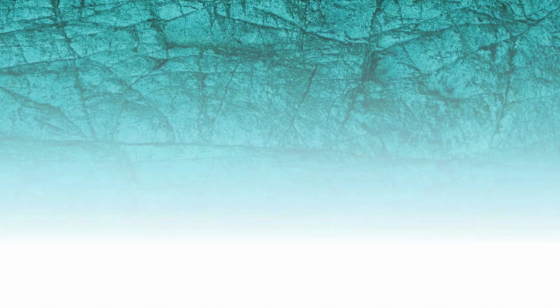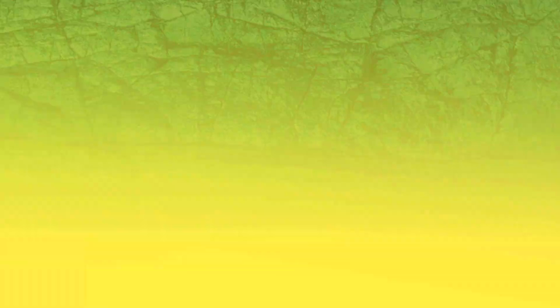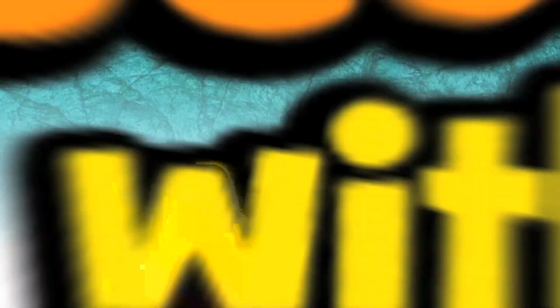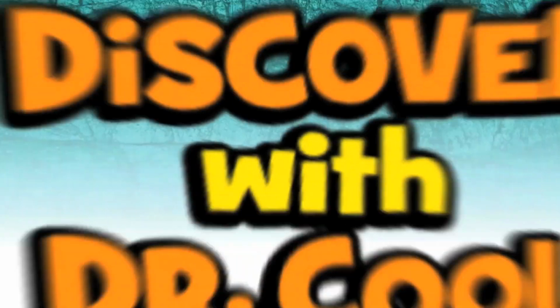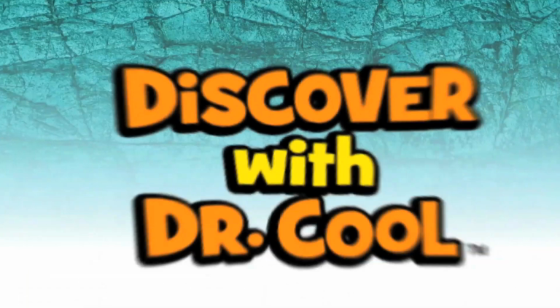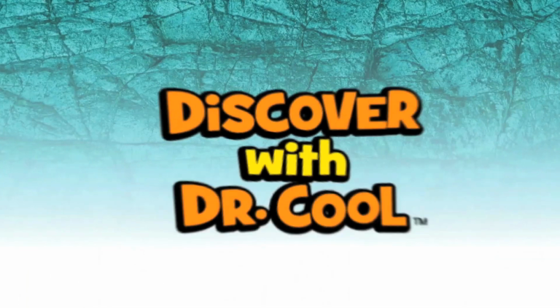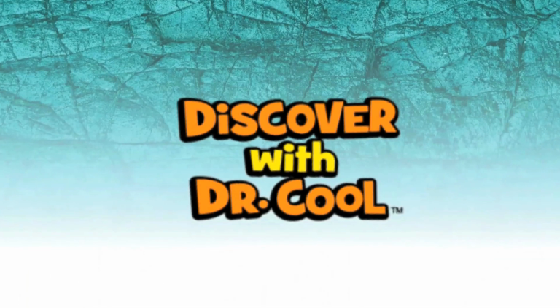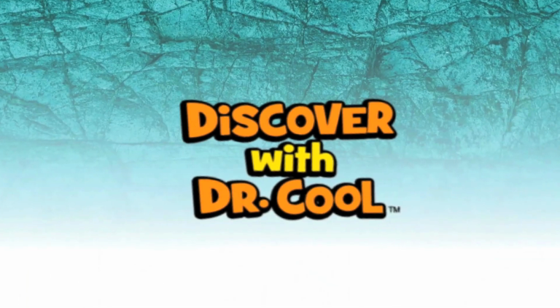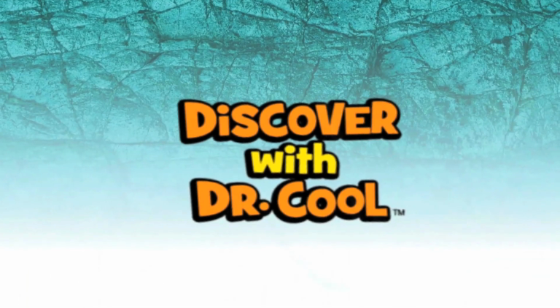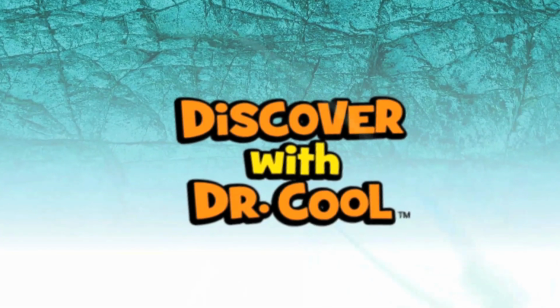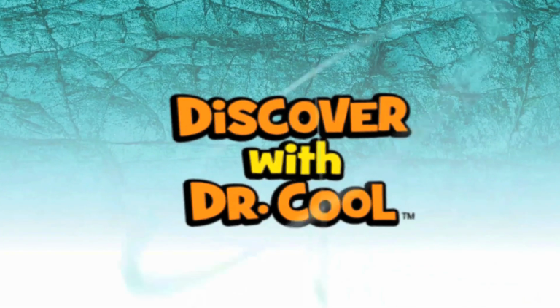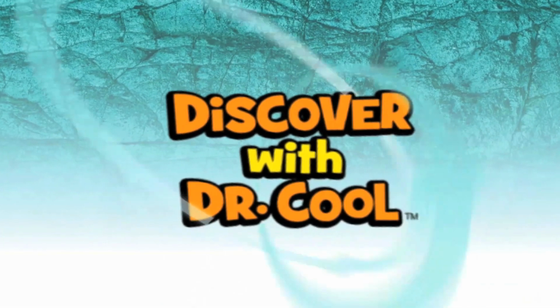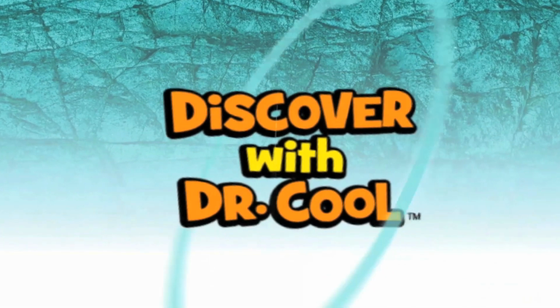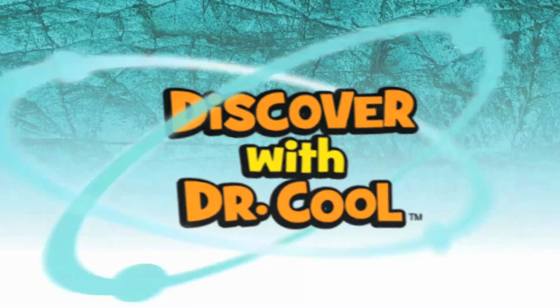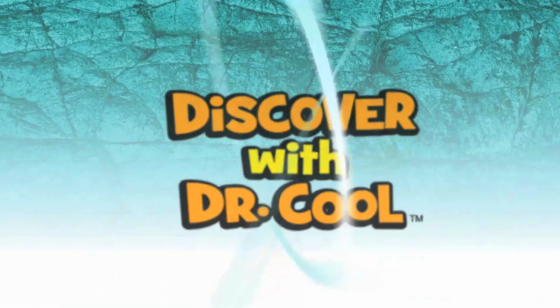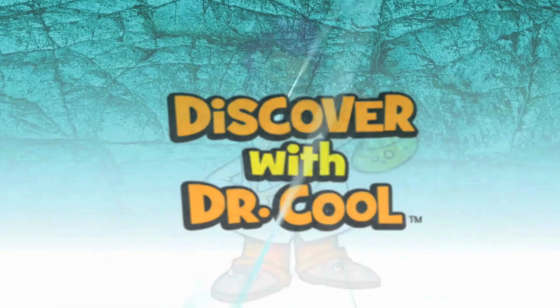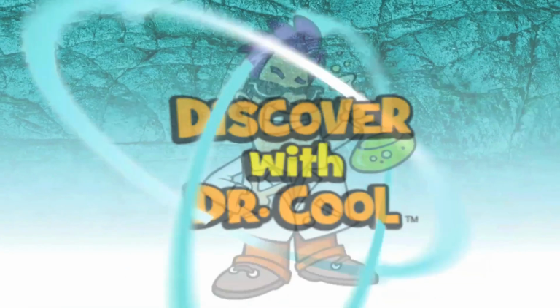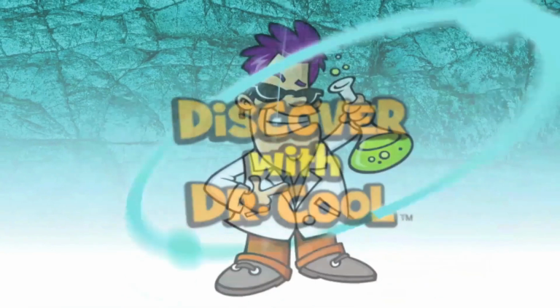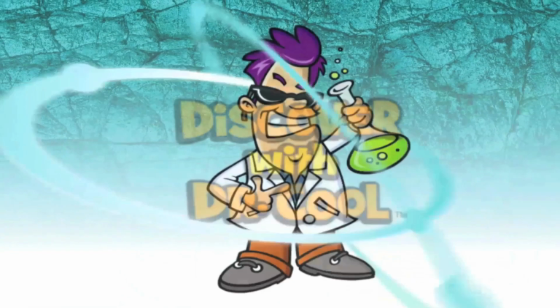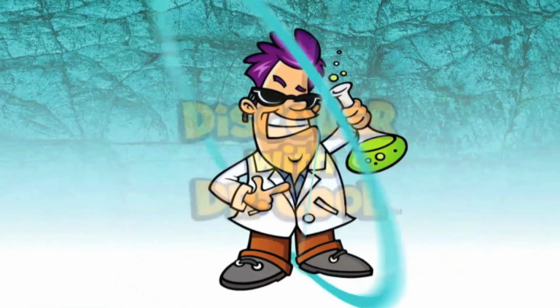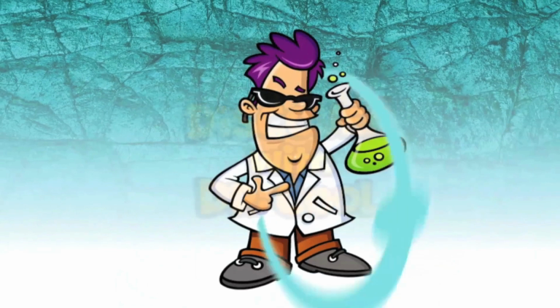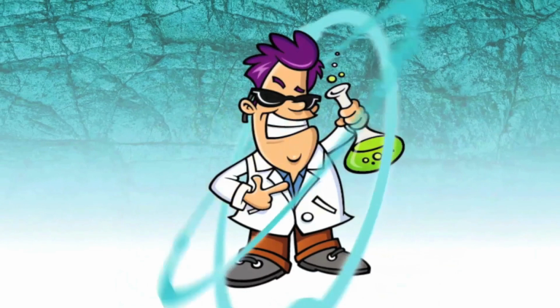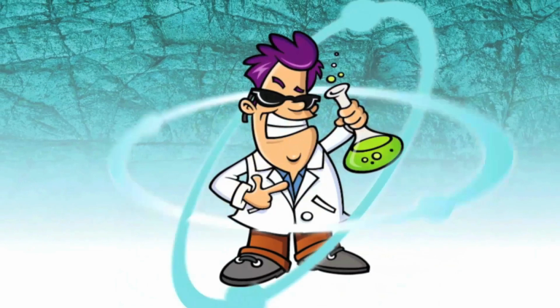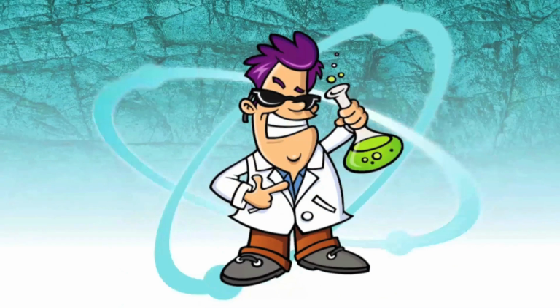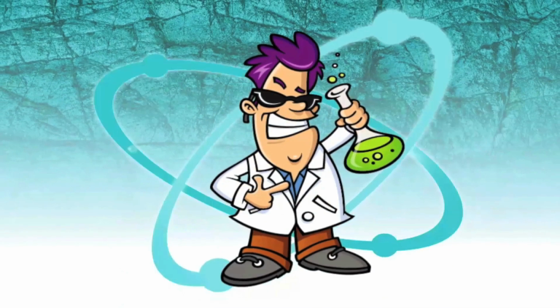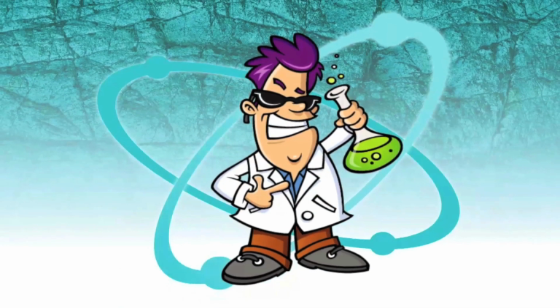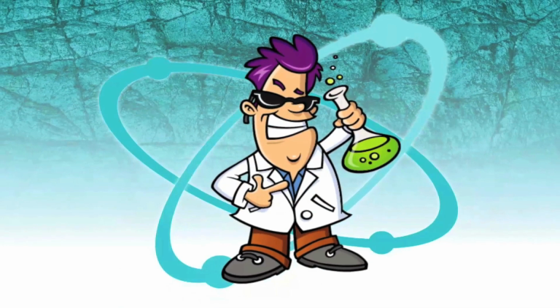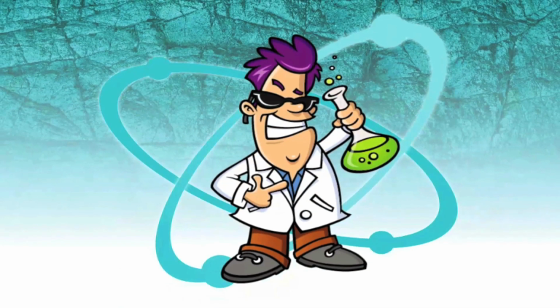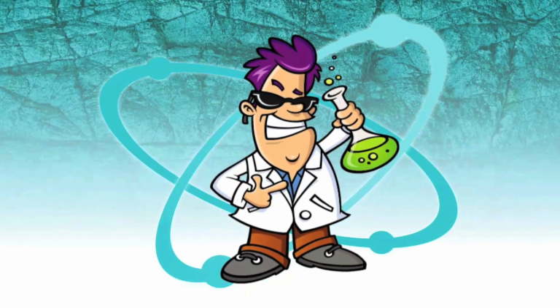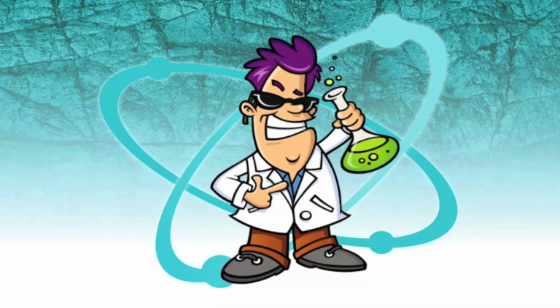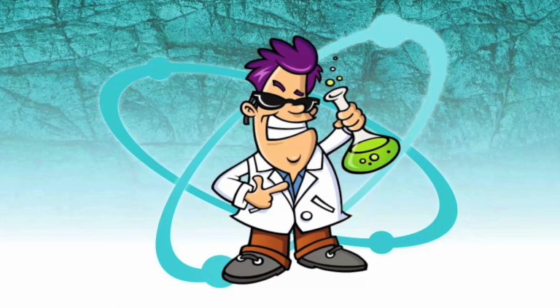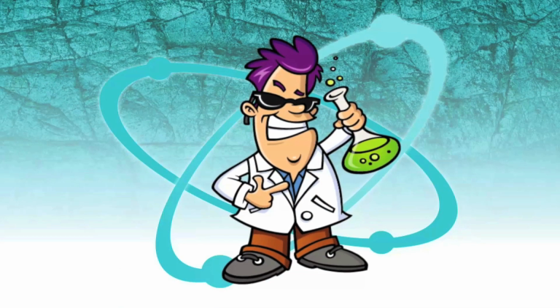Hello, my name is Dr. Cool. I'm a scientist and a treasure hunter.